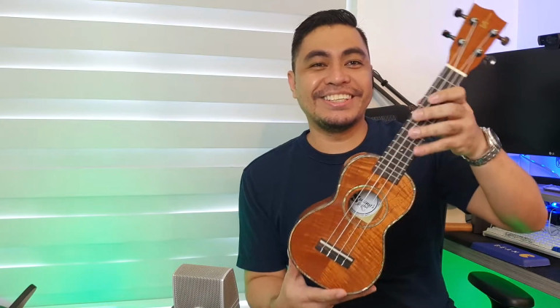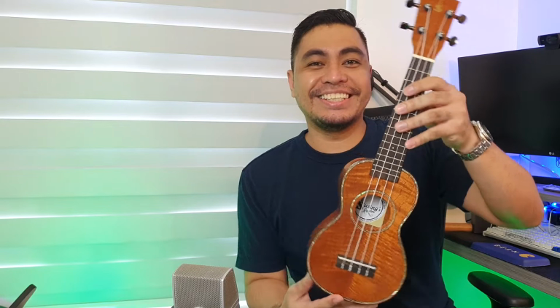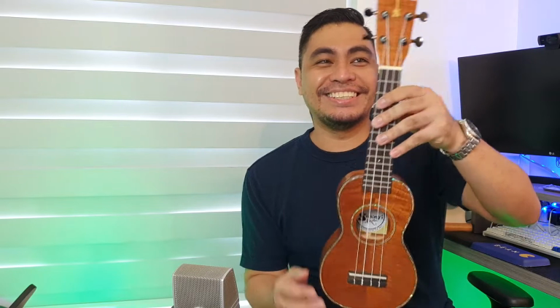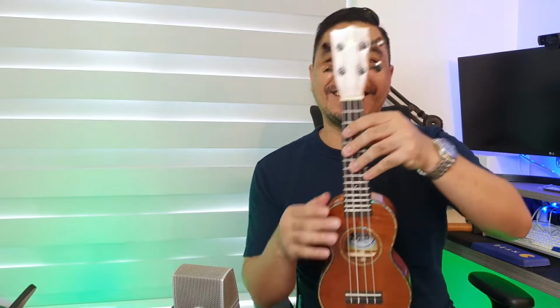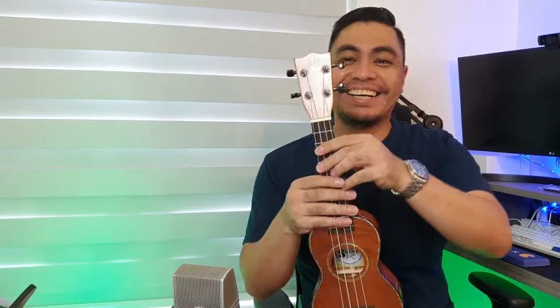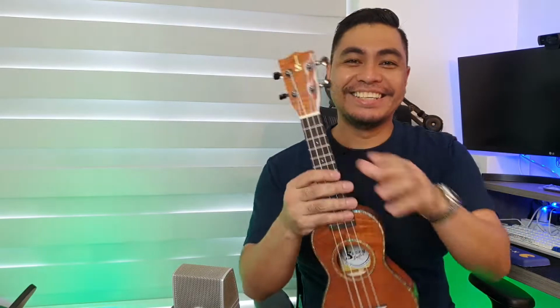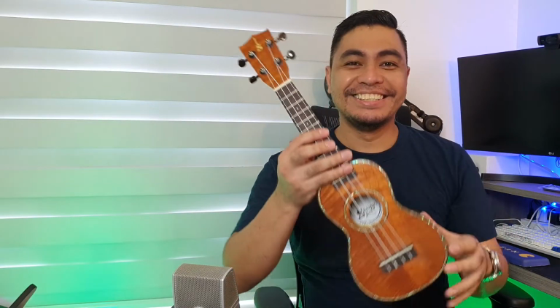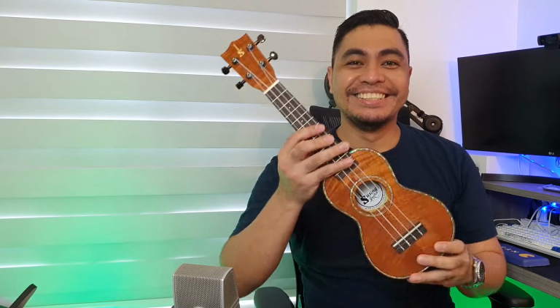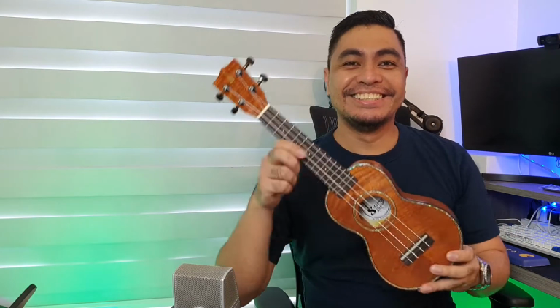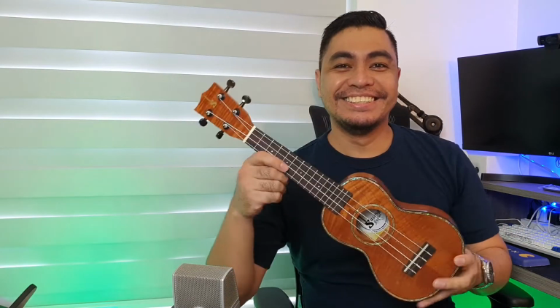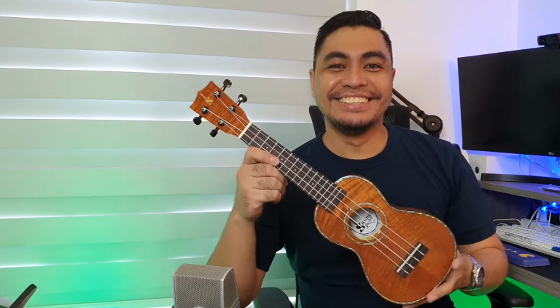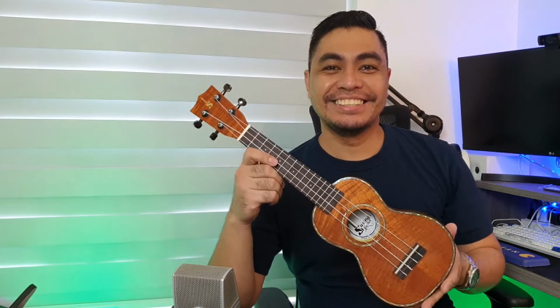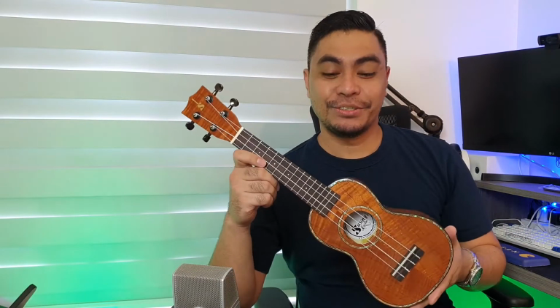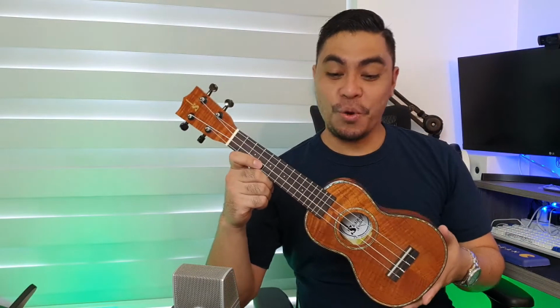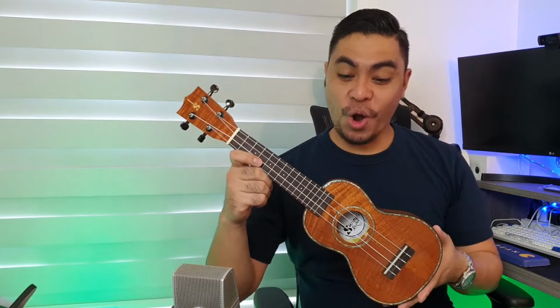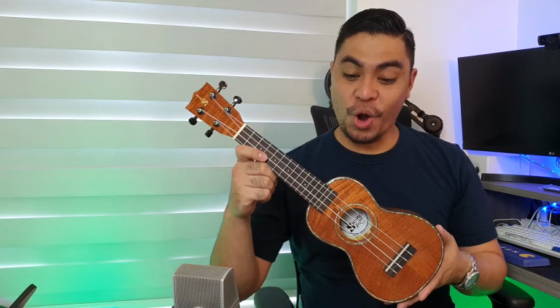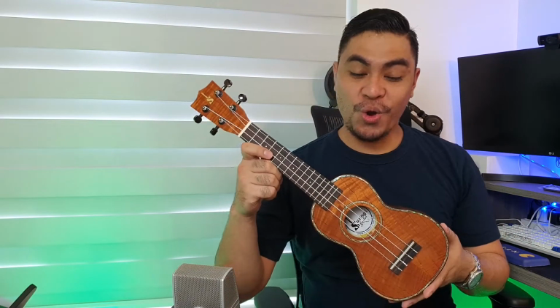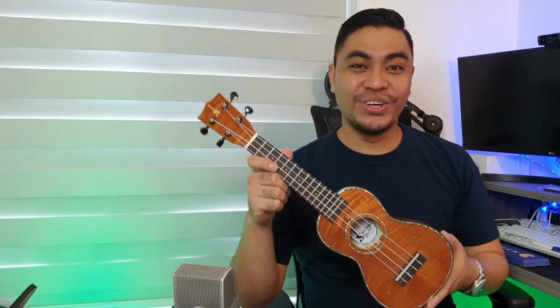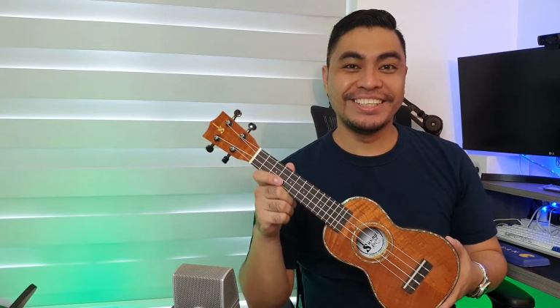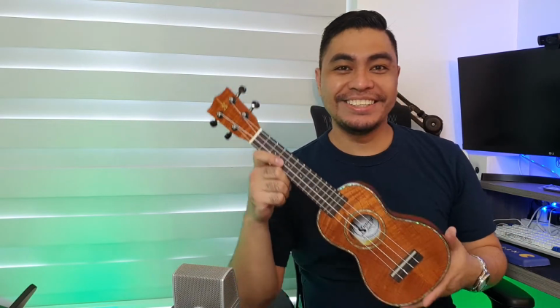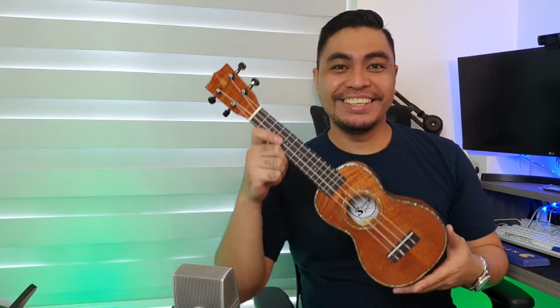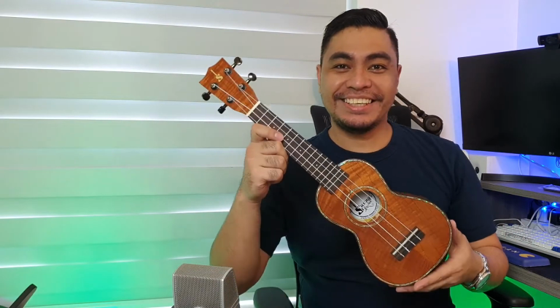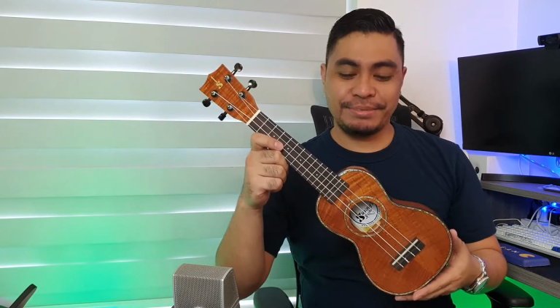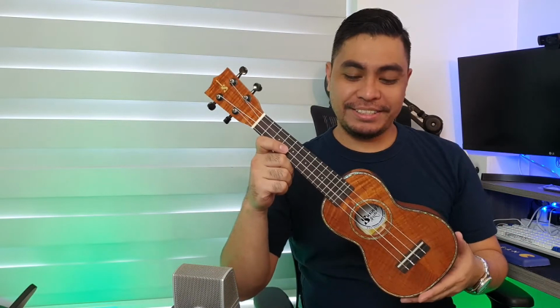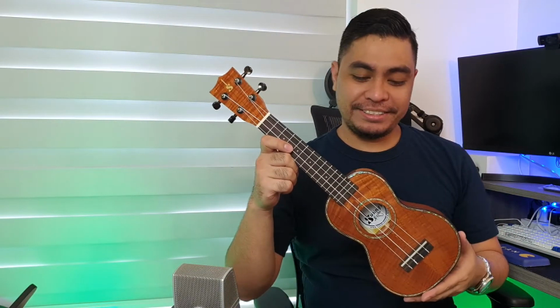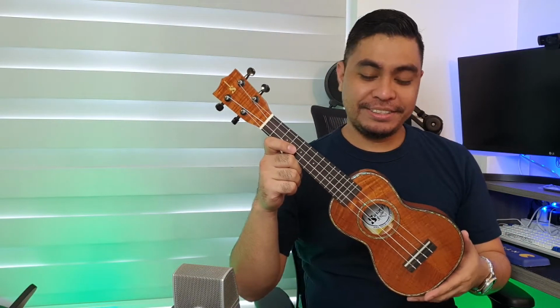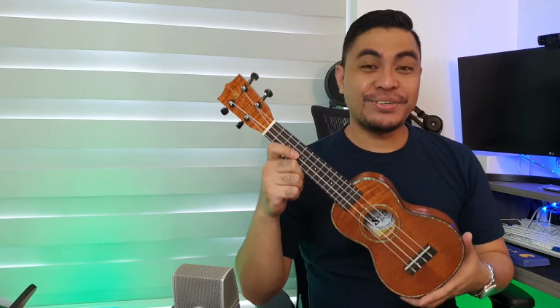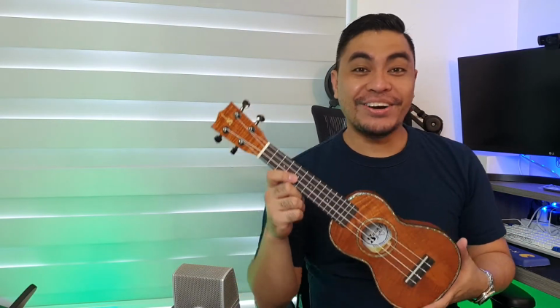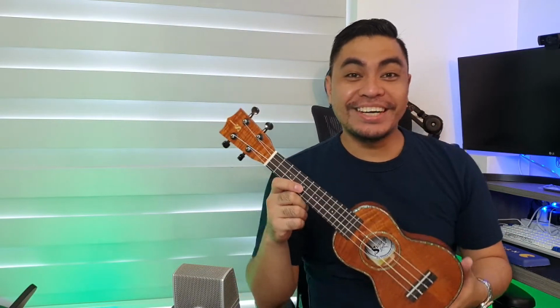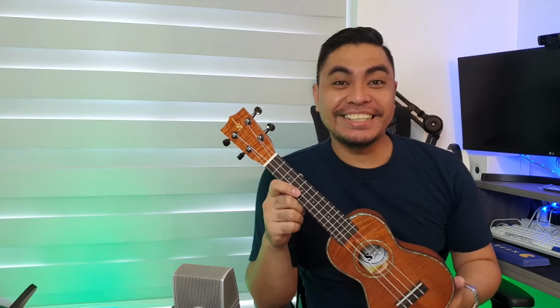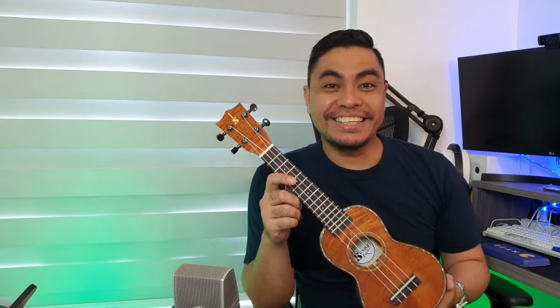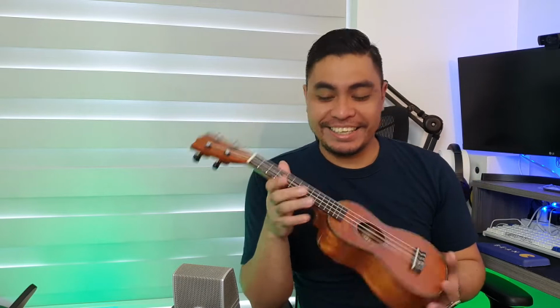Wow, ang ganda! Grabe! Ang ganda talaga.